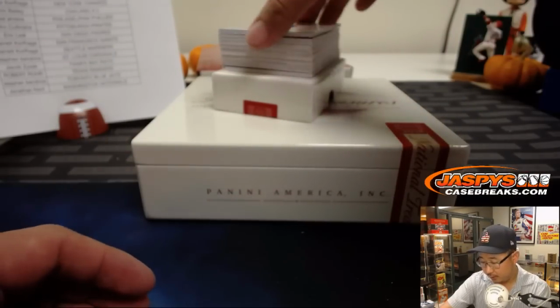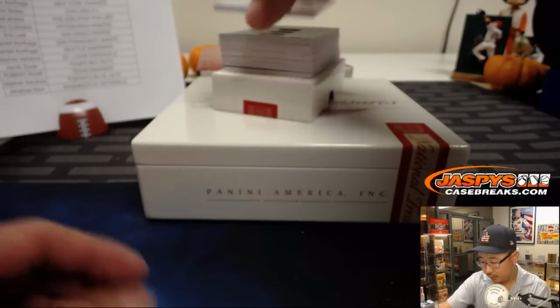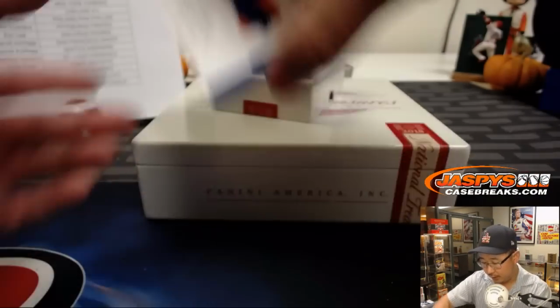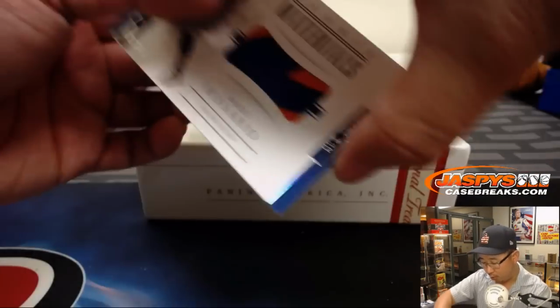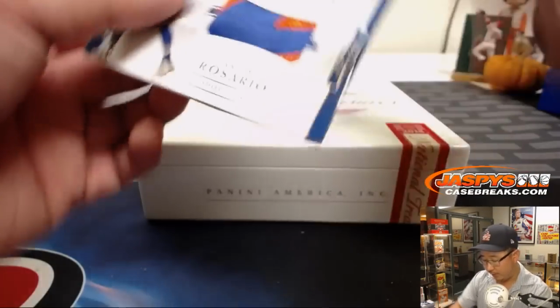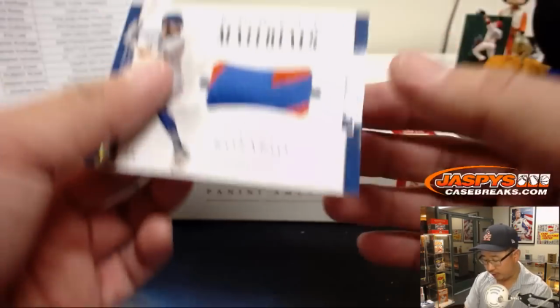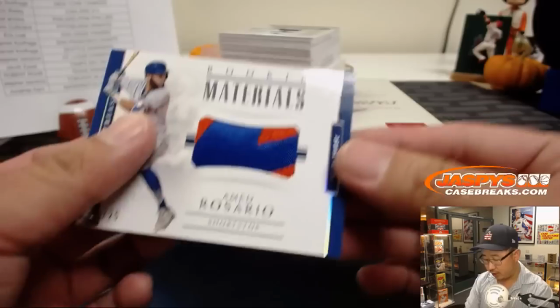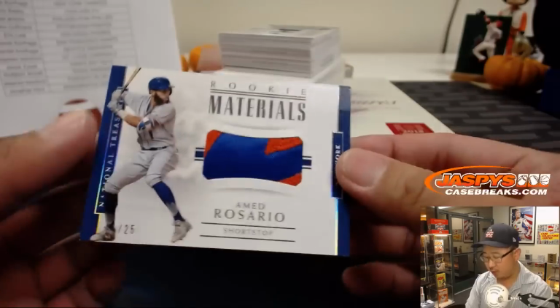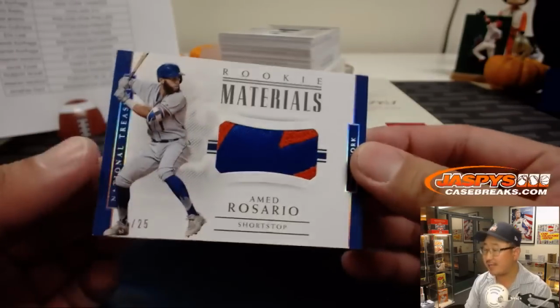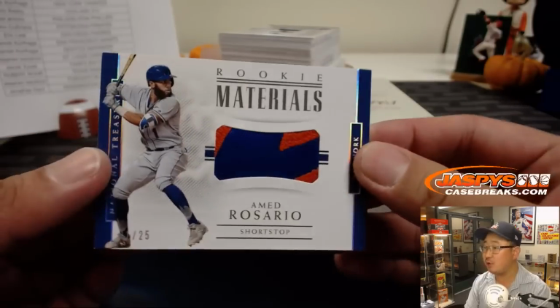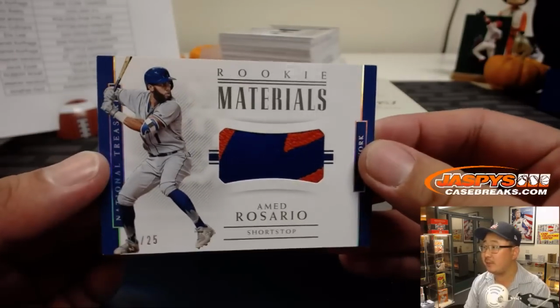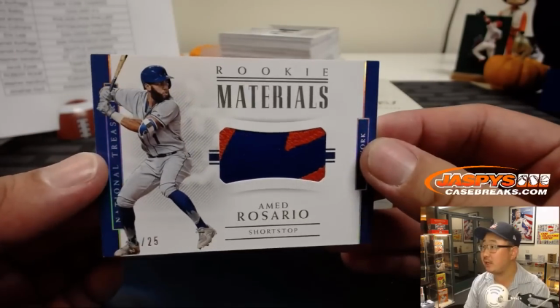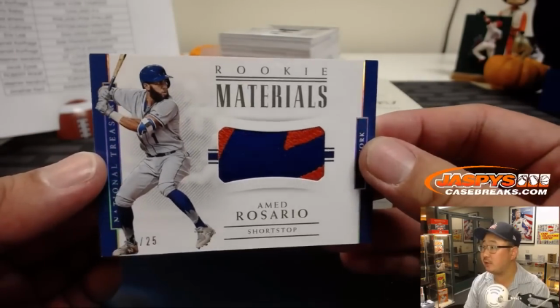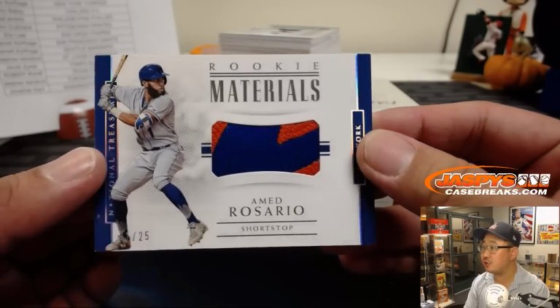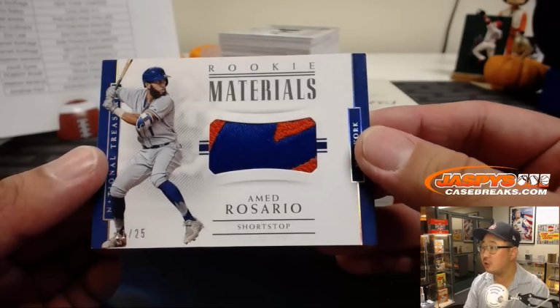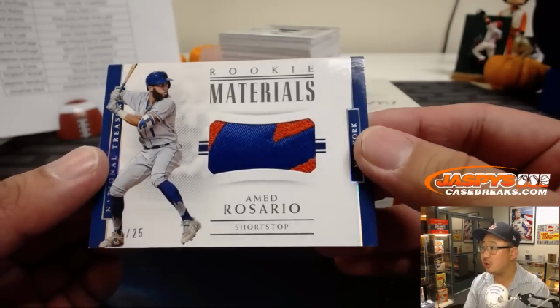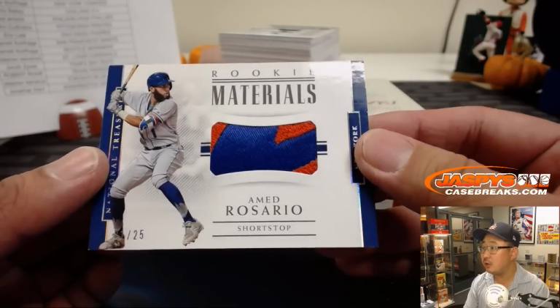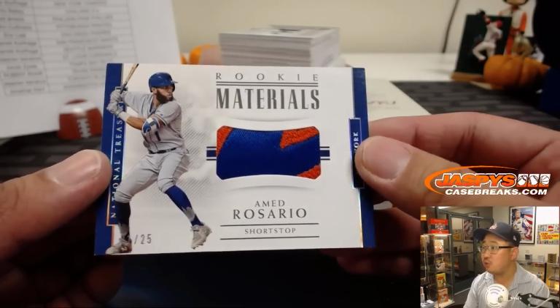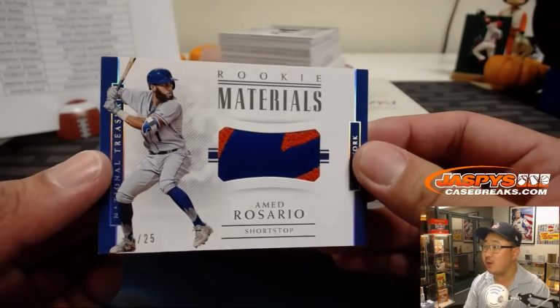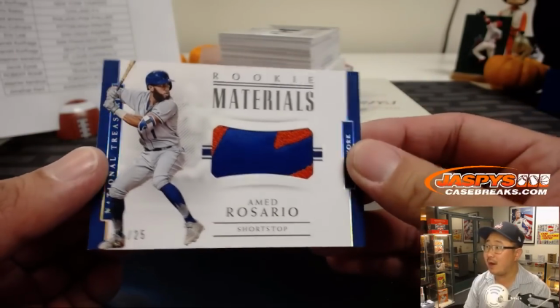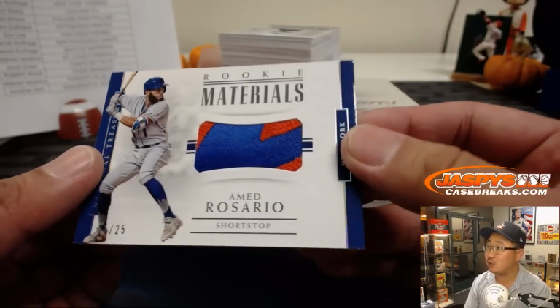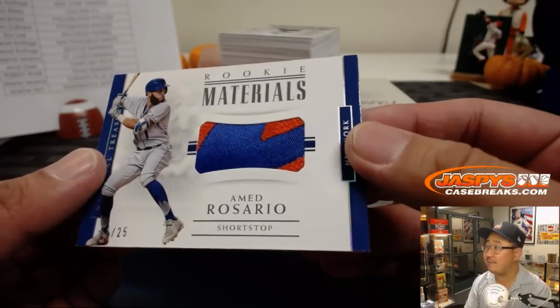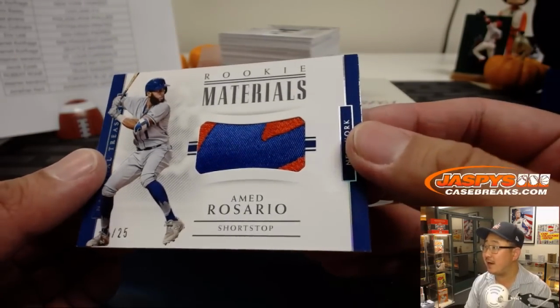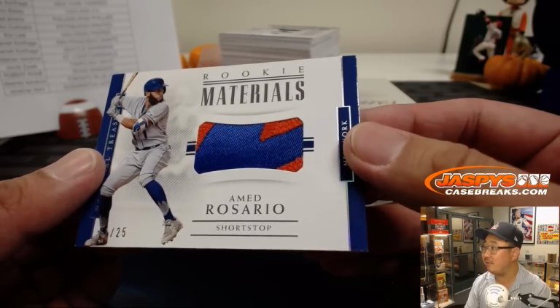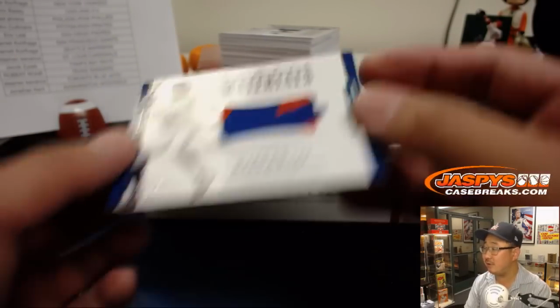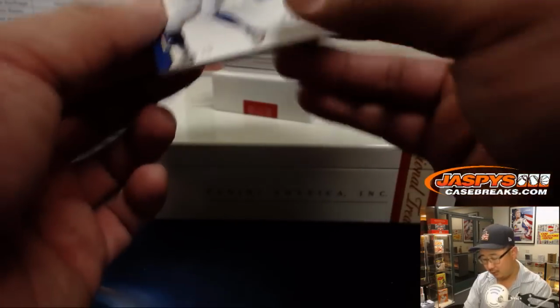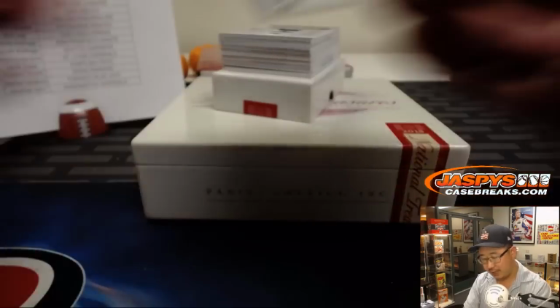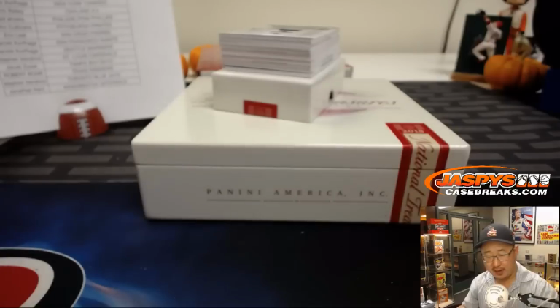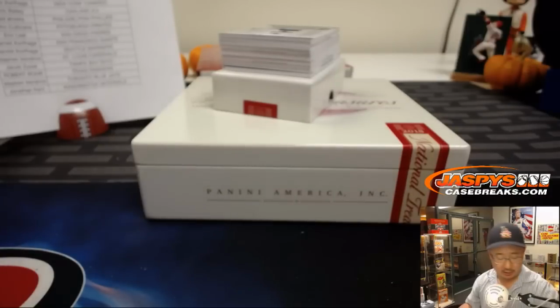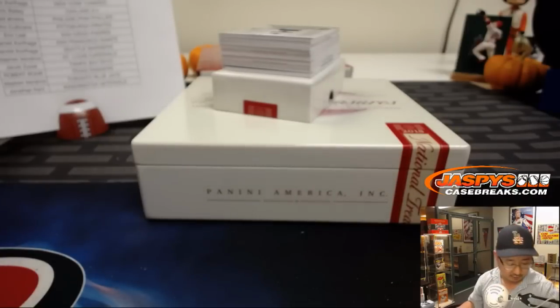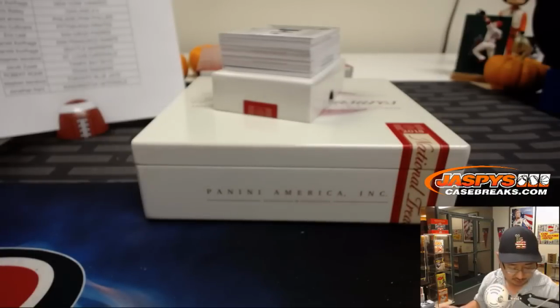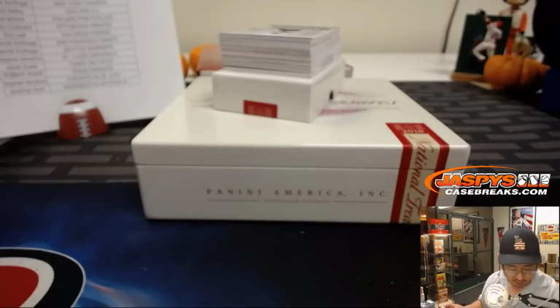Got more Ahmed Rosario — nice rookie materials, 21 out of 25. Nice patch in there for Jeremy 33.